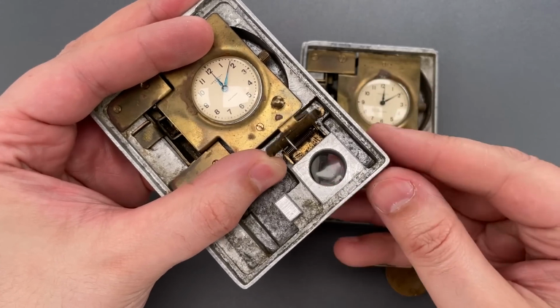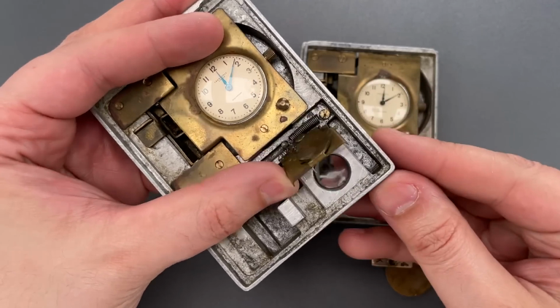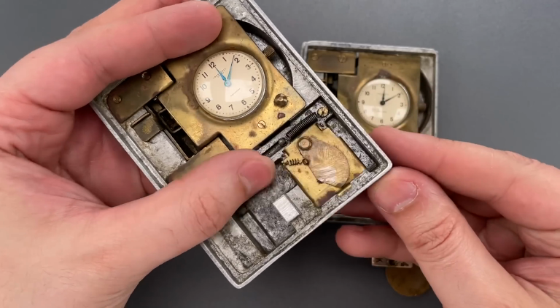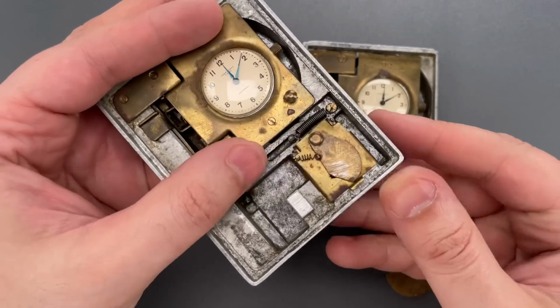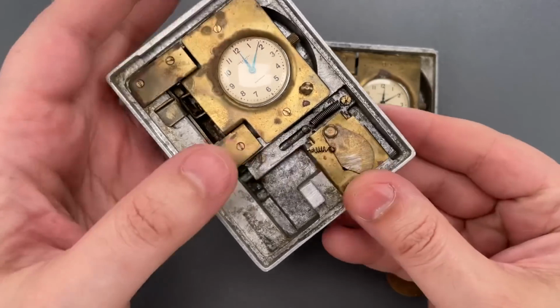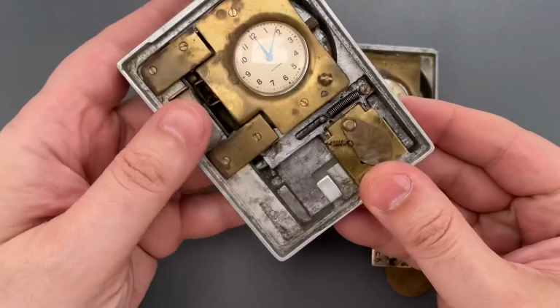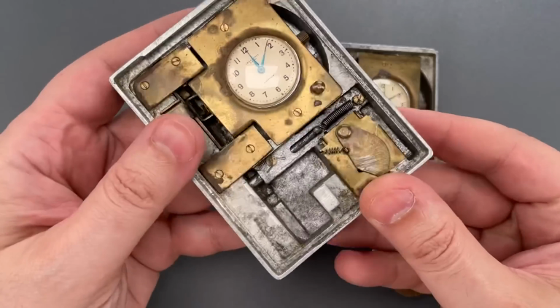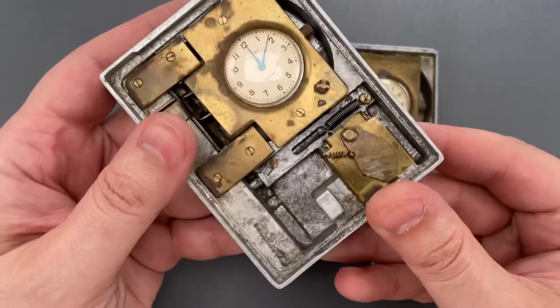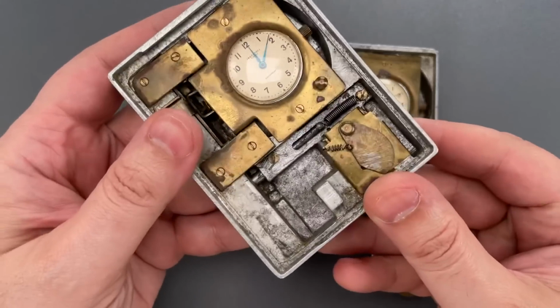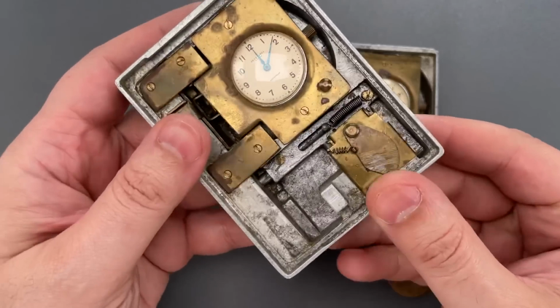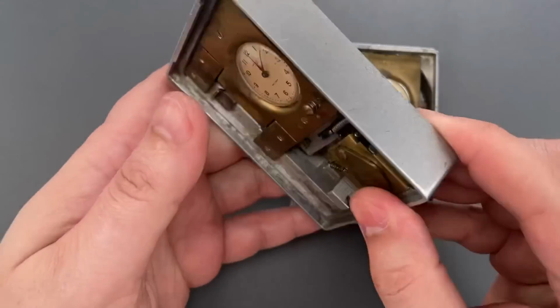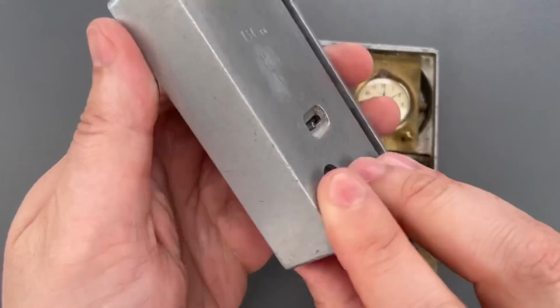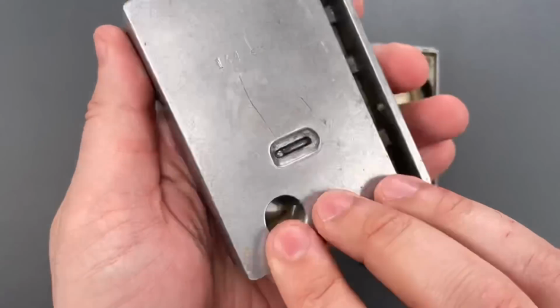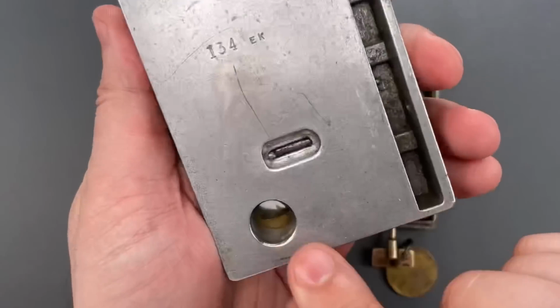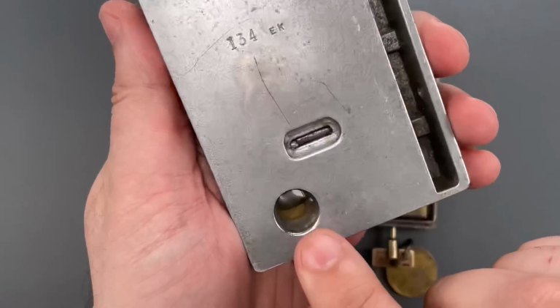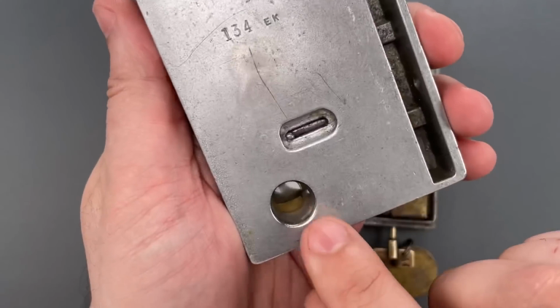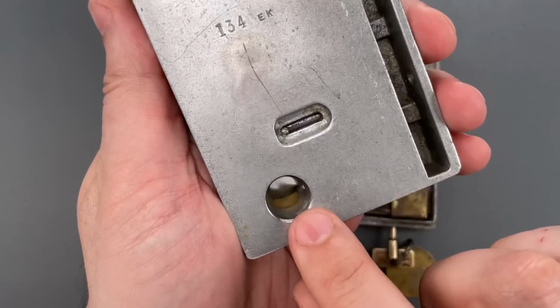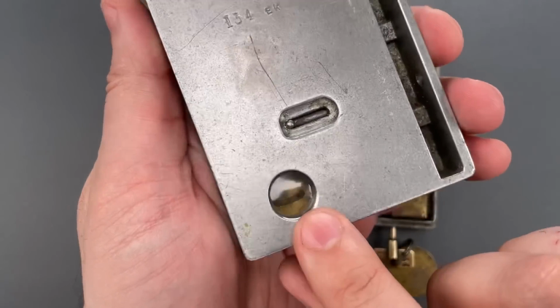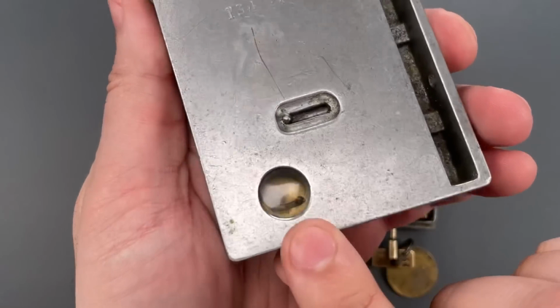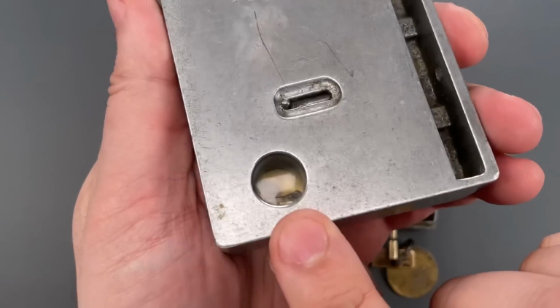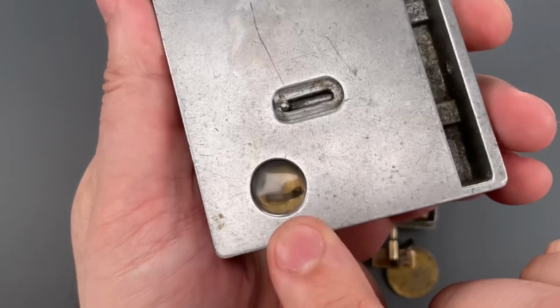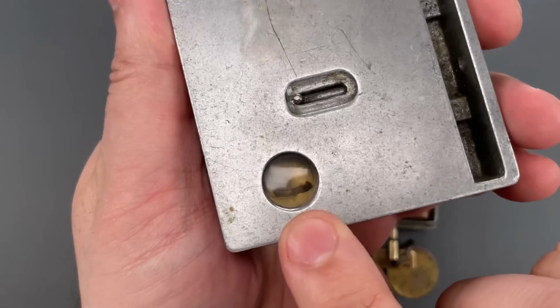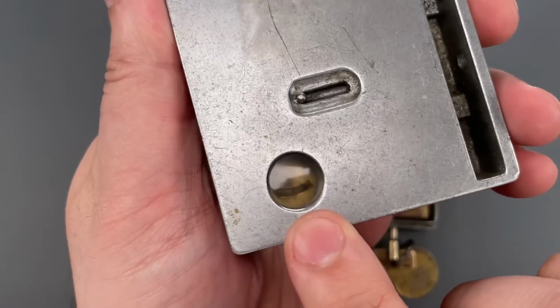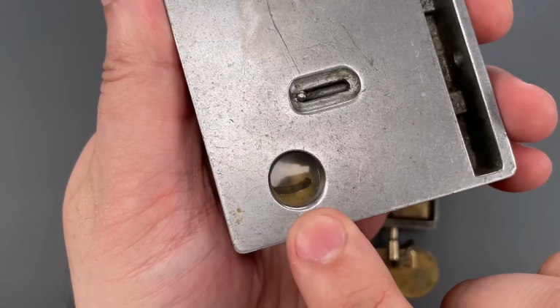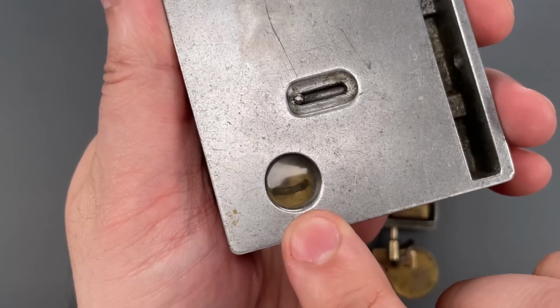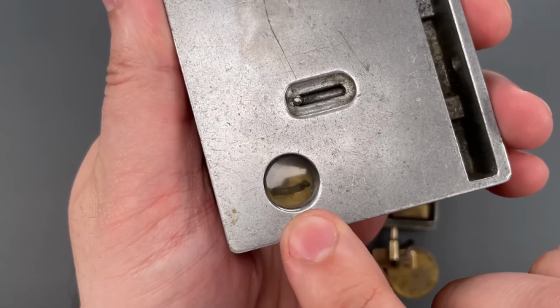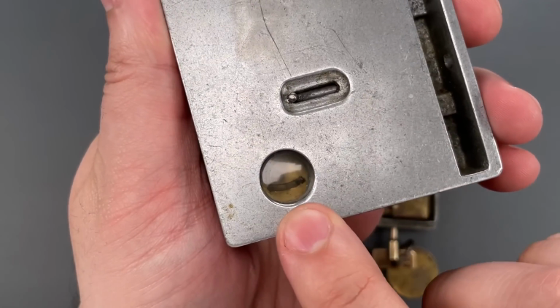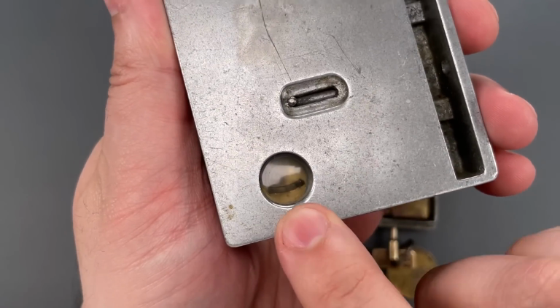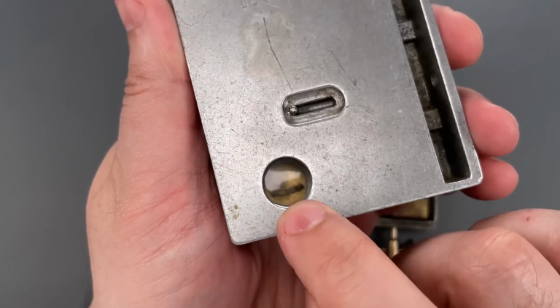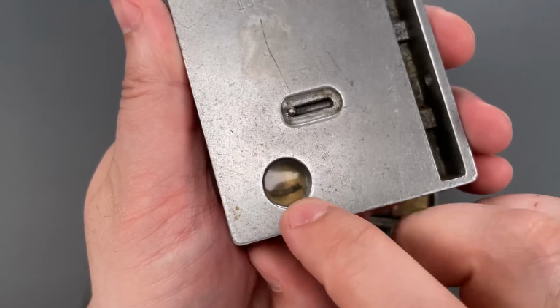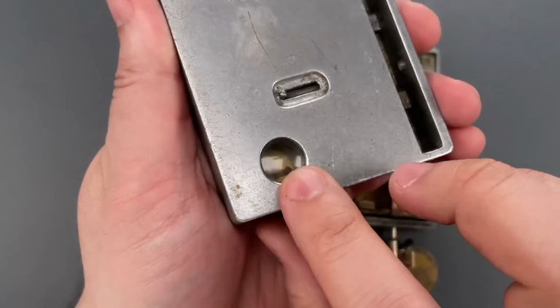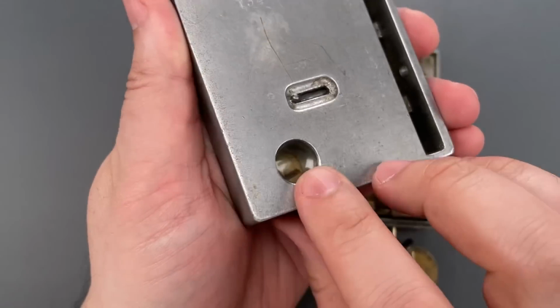You'll be able to see the status of that chamber when the clamshell is closed by looking through this window.